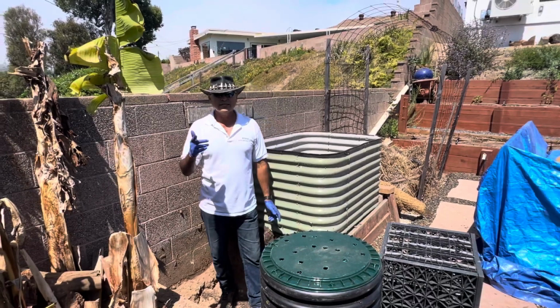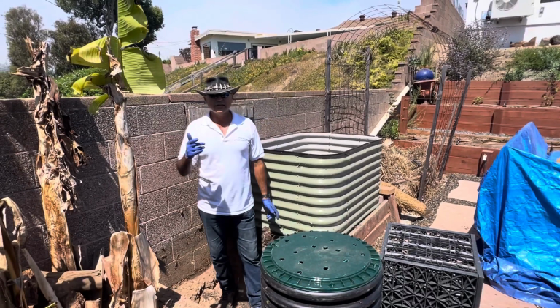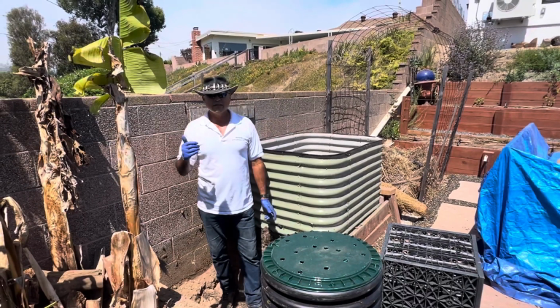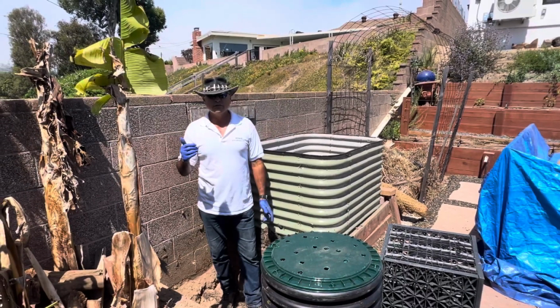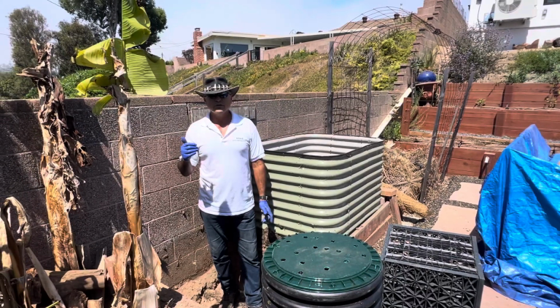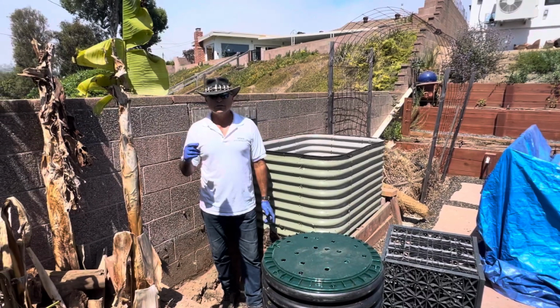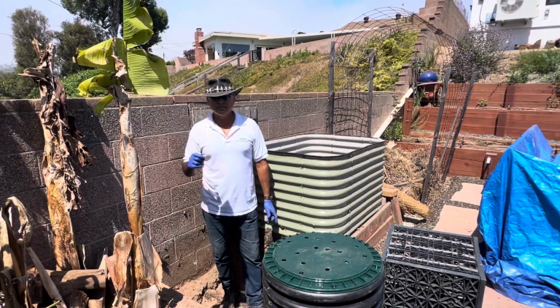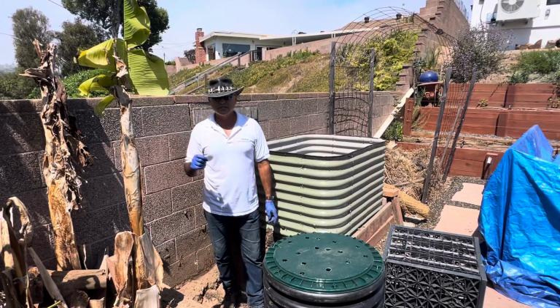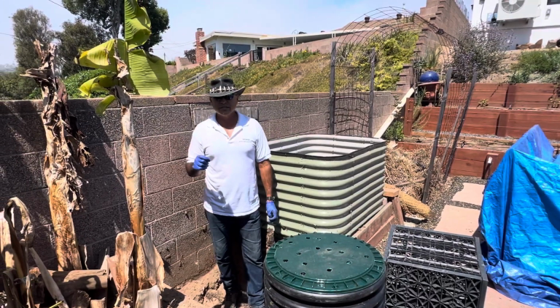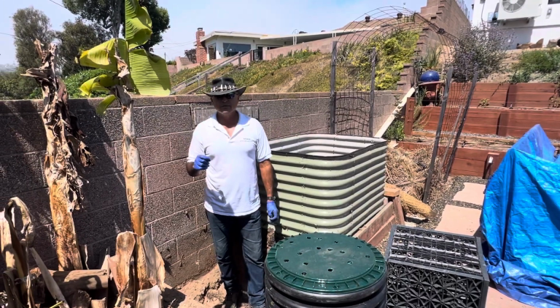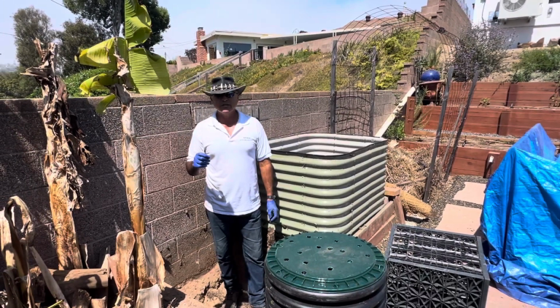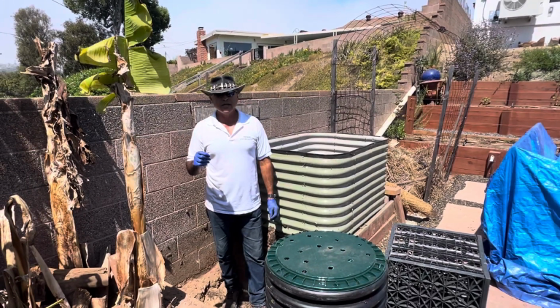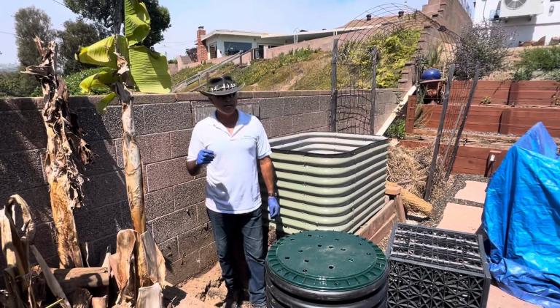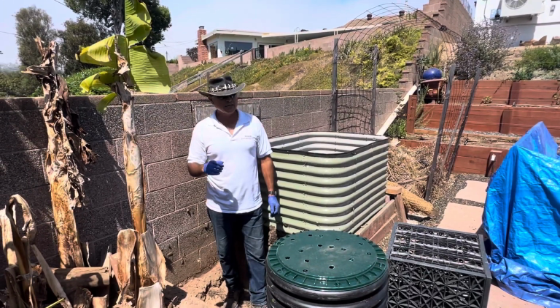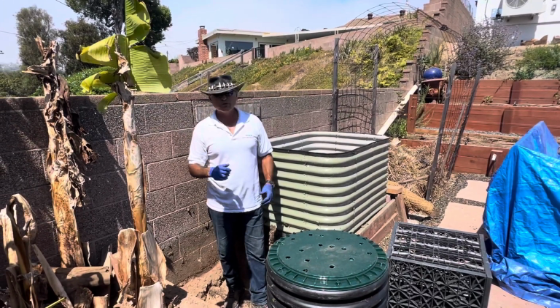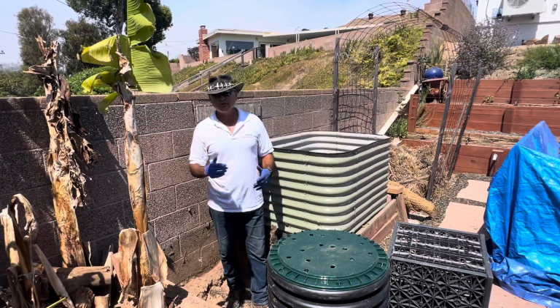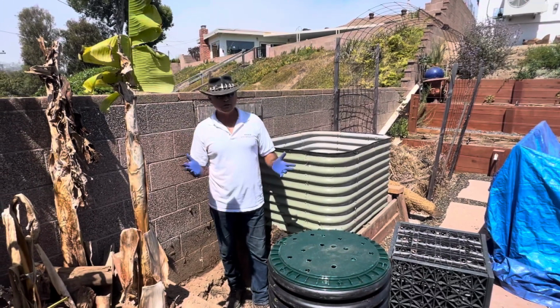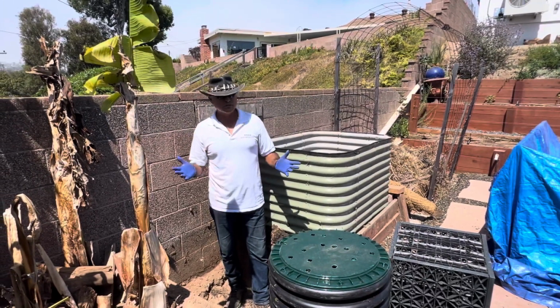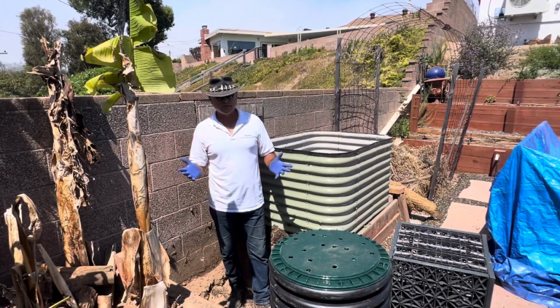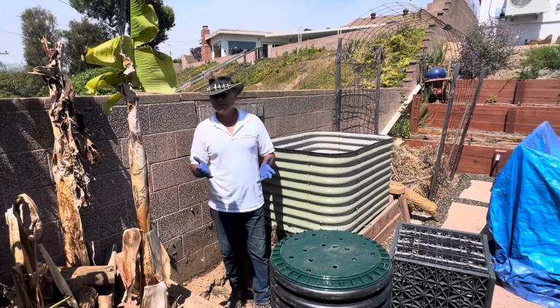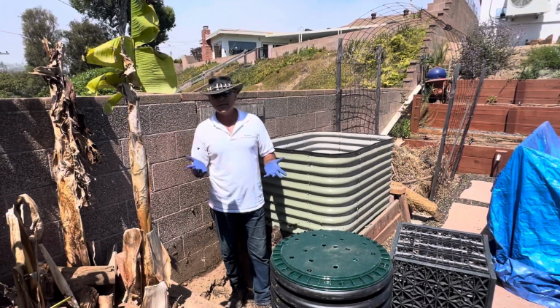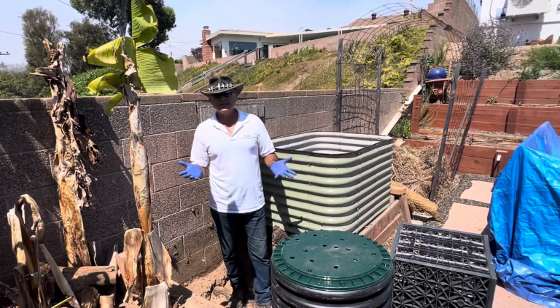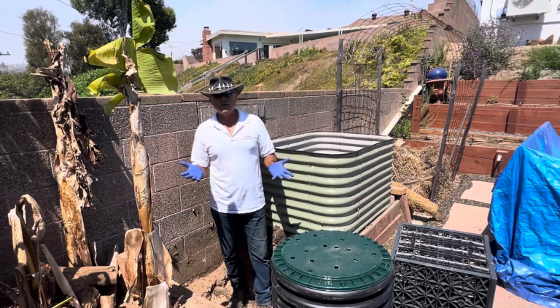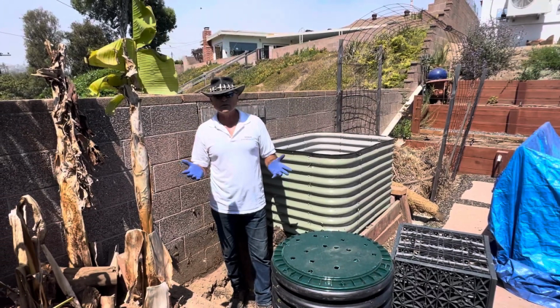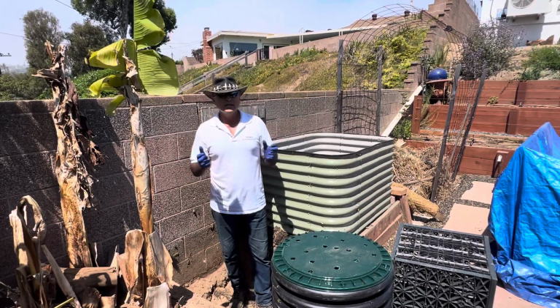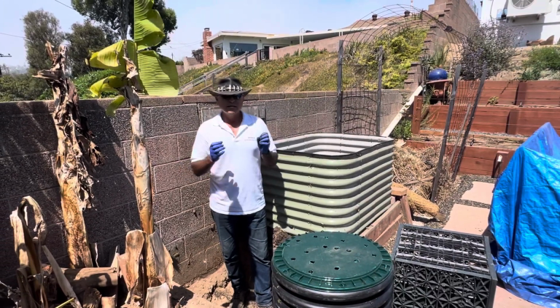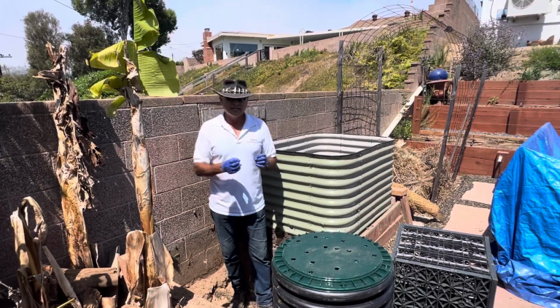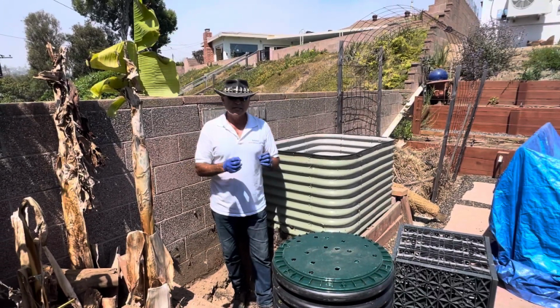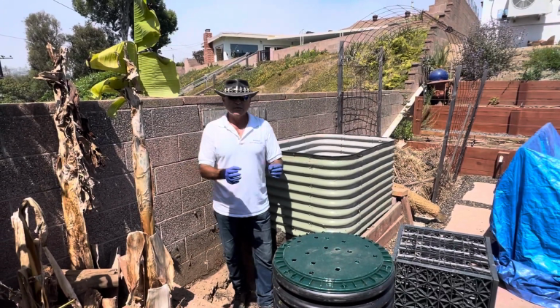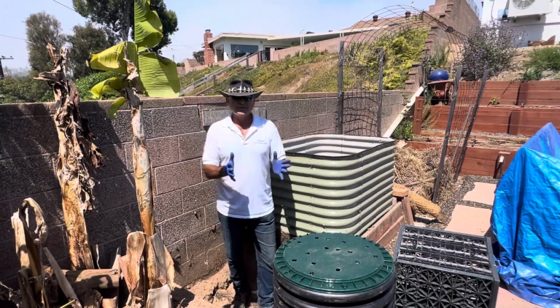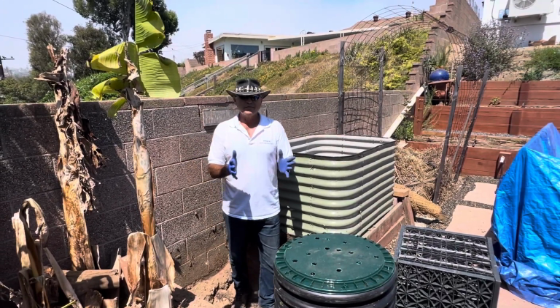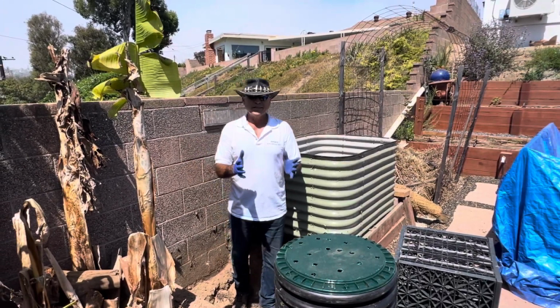Mike with EnviroScape LA signing off — when you think sustainability and permaculture and recycling water, think EnviroScape LA.